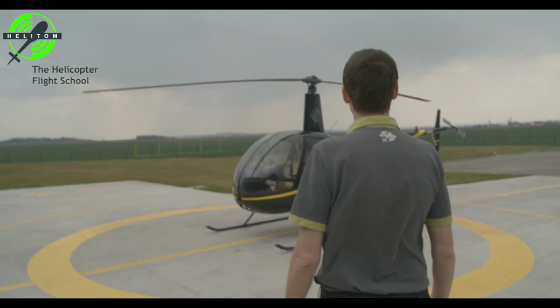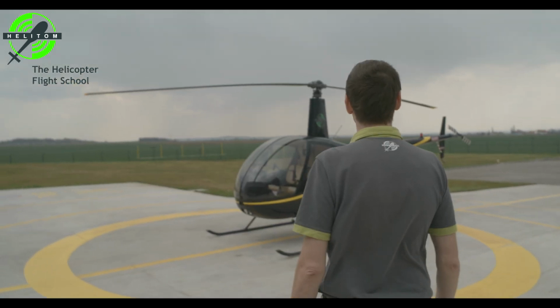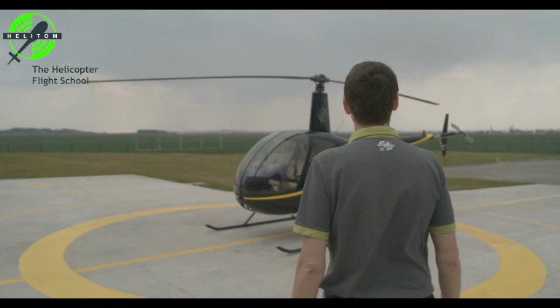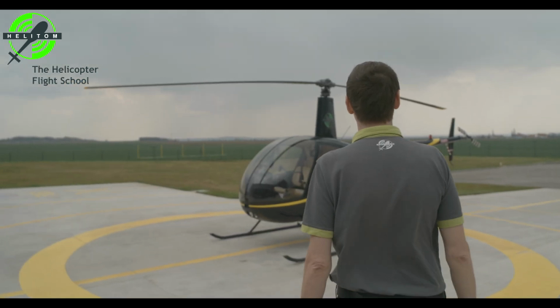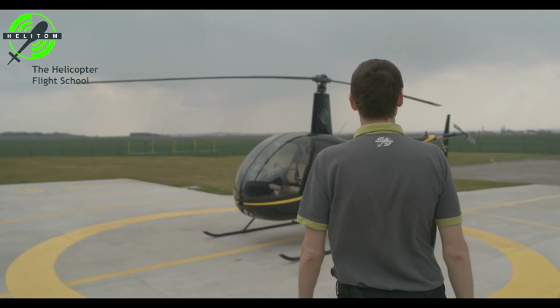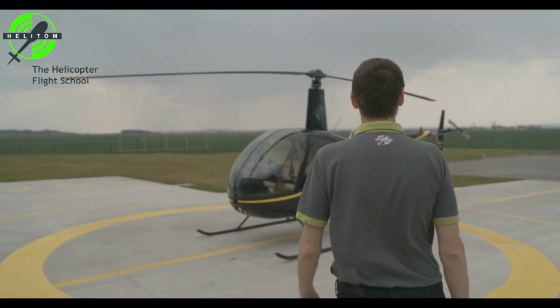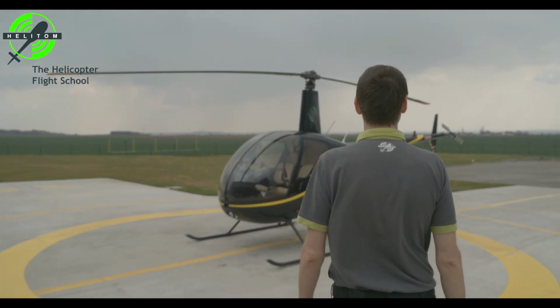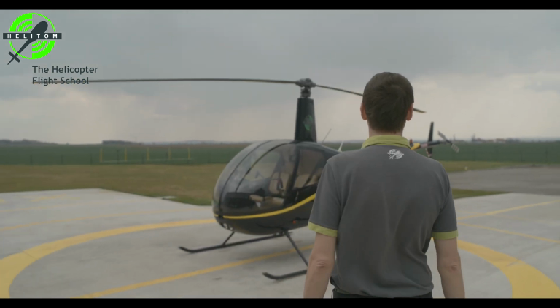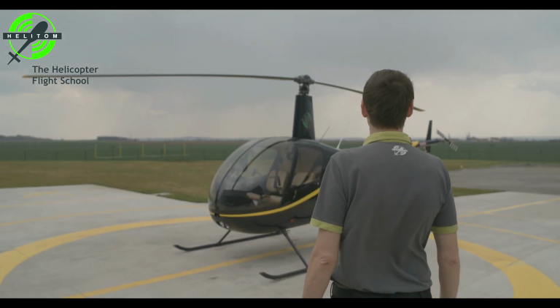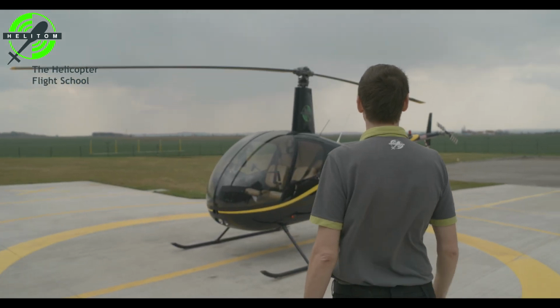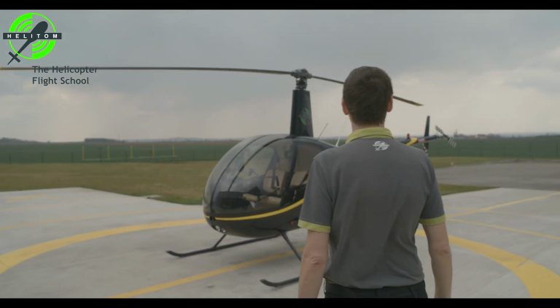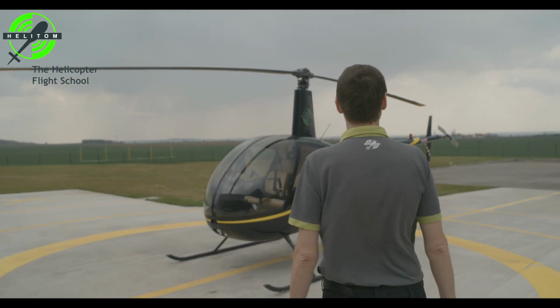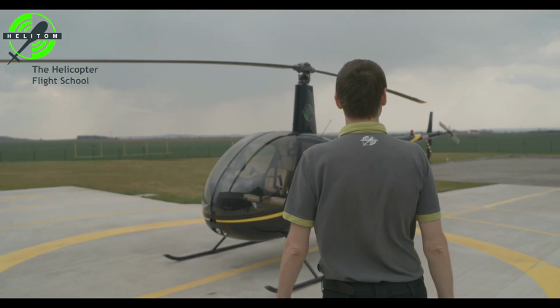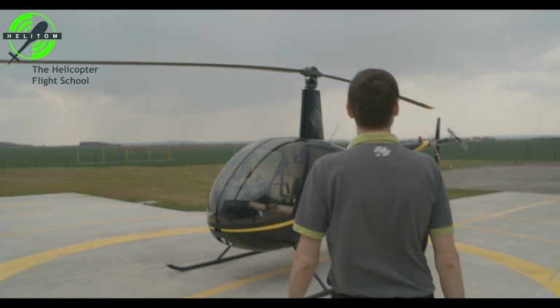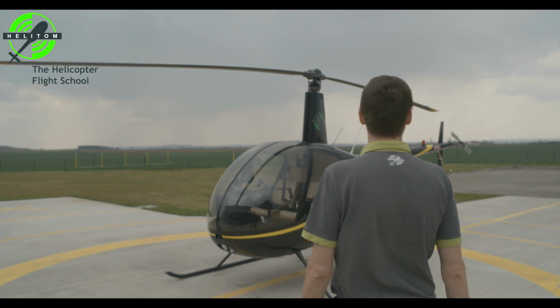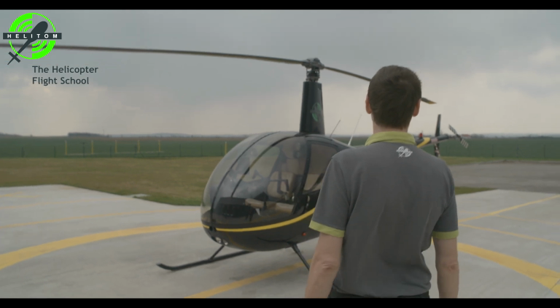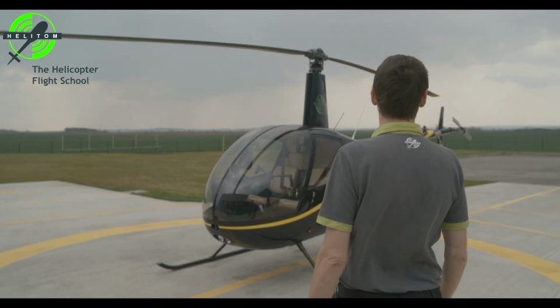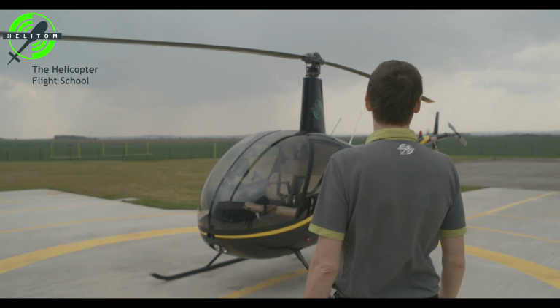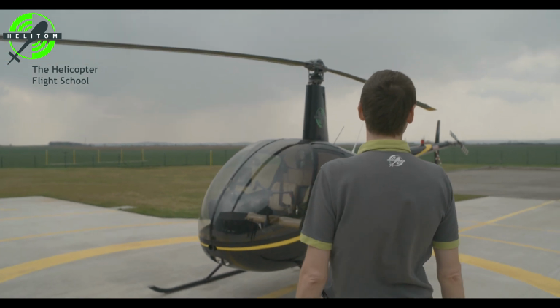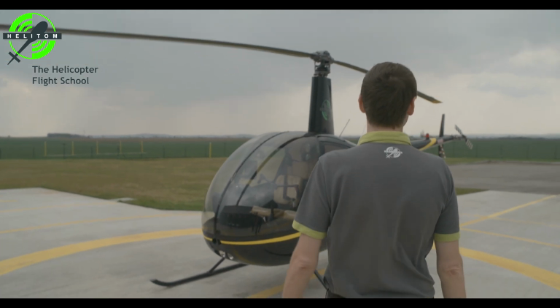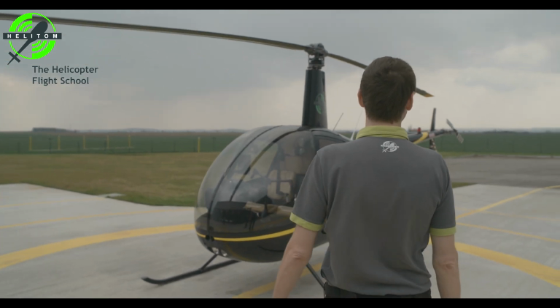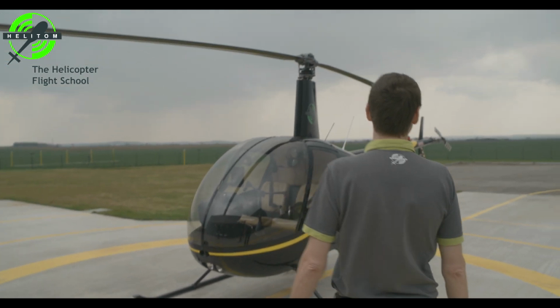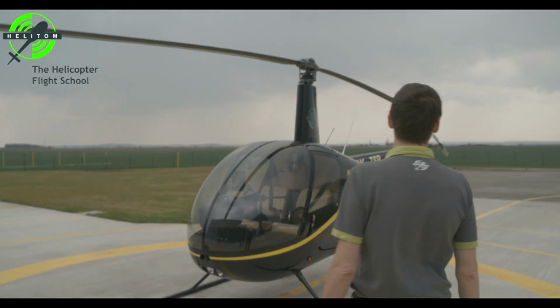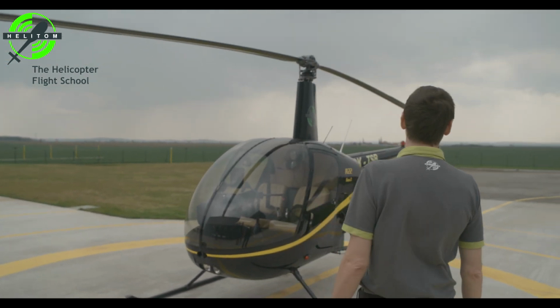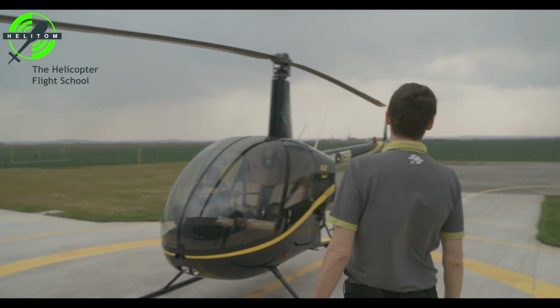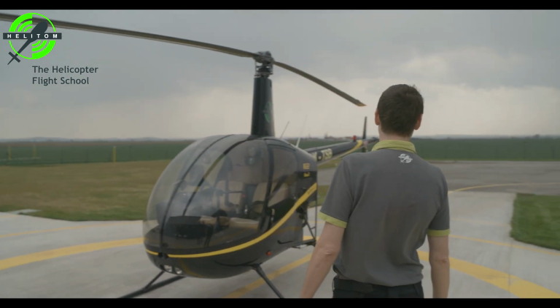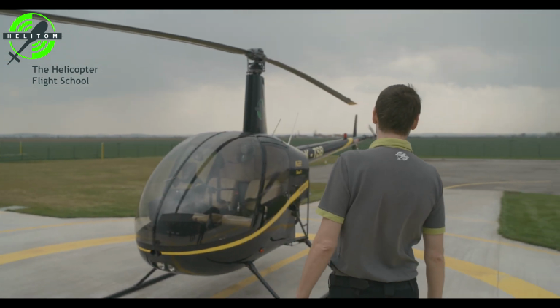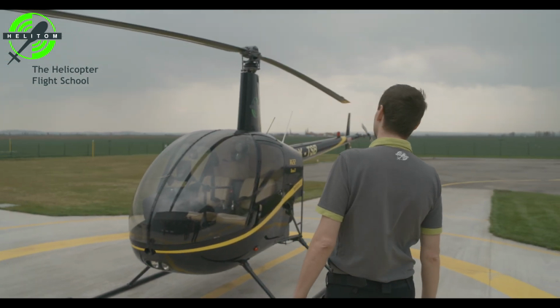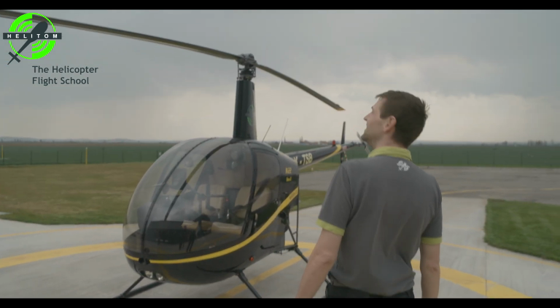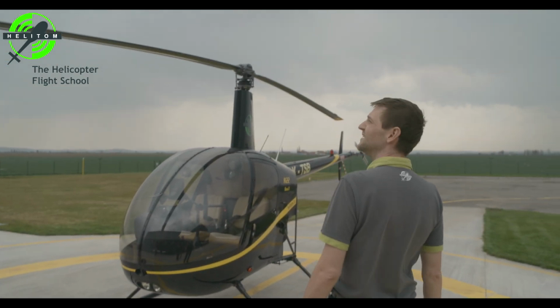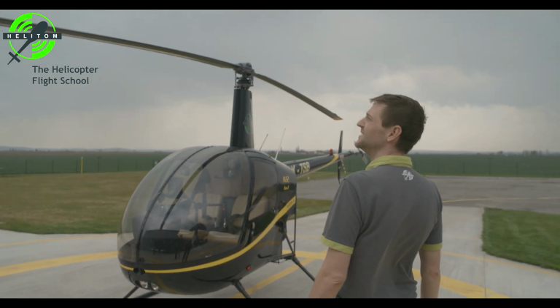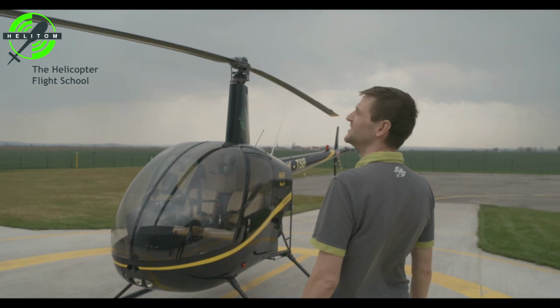Check general condition of helicopter from outside and verify no visible damage or abnormal condition.